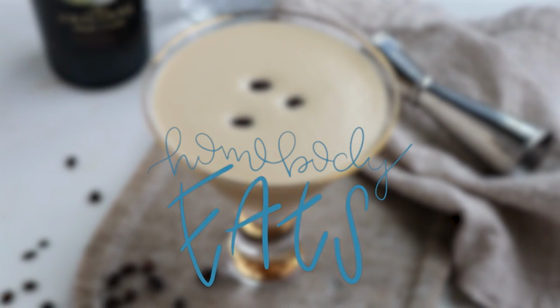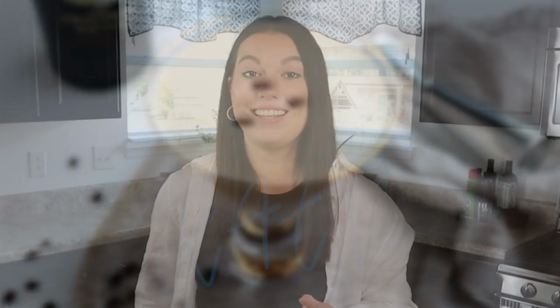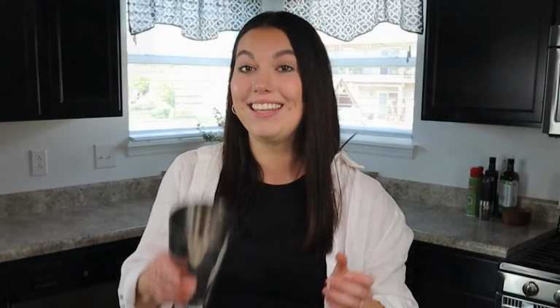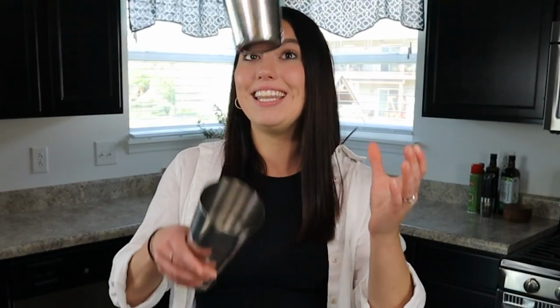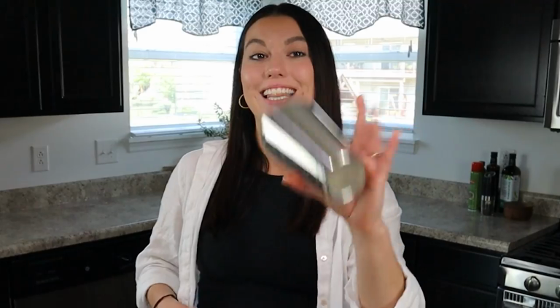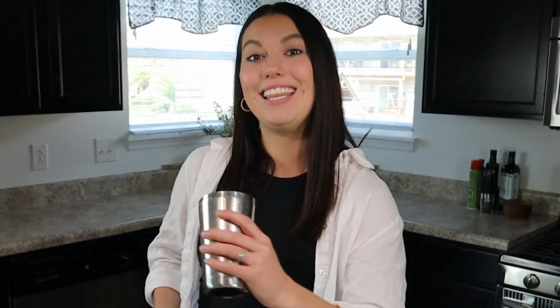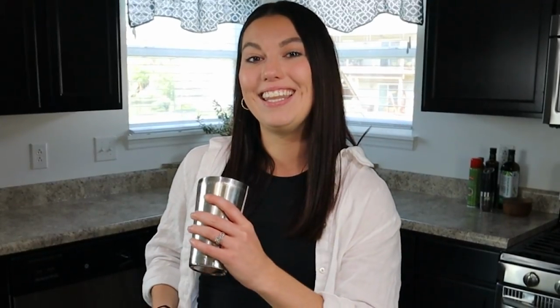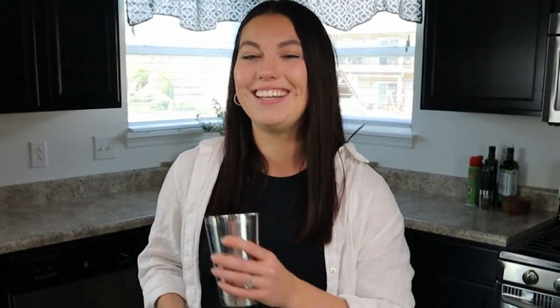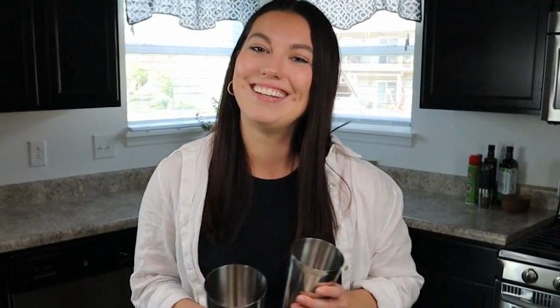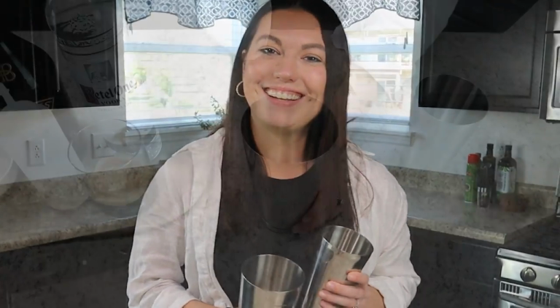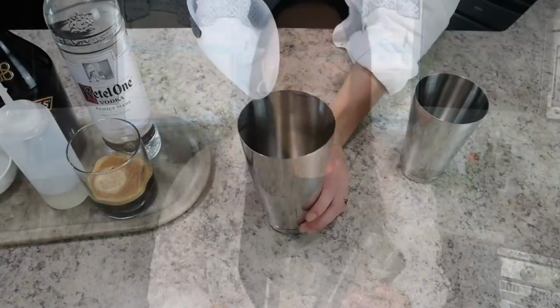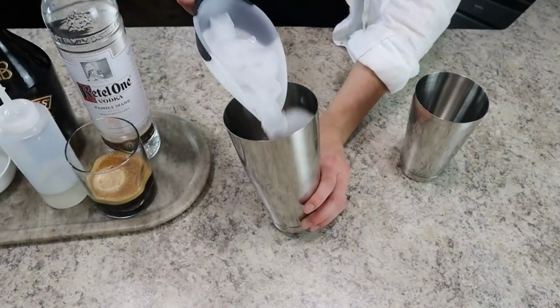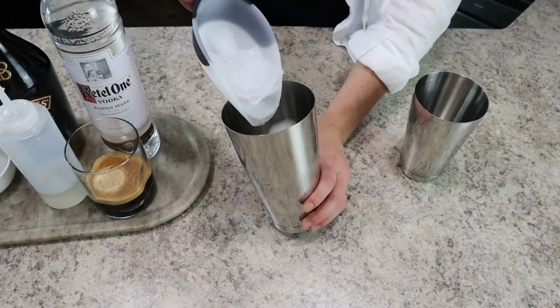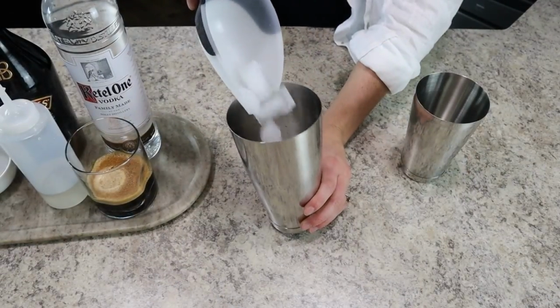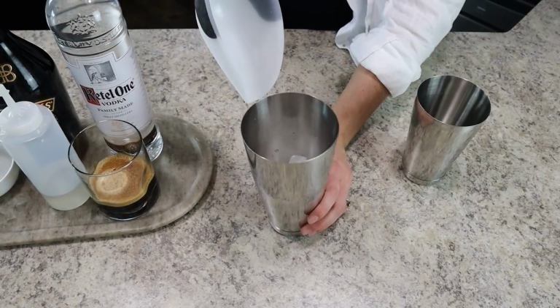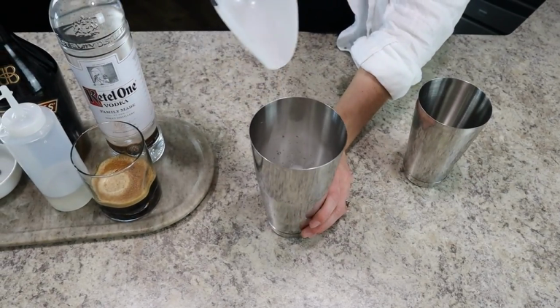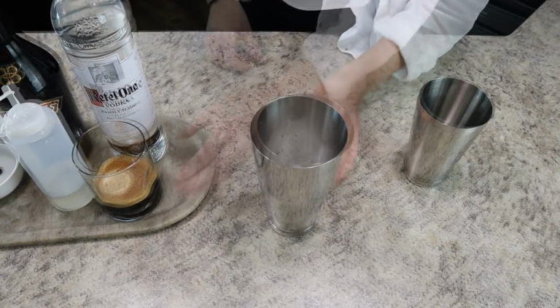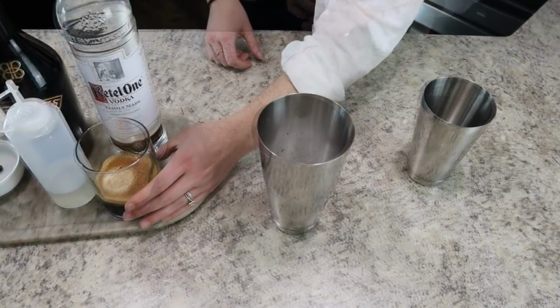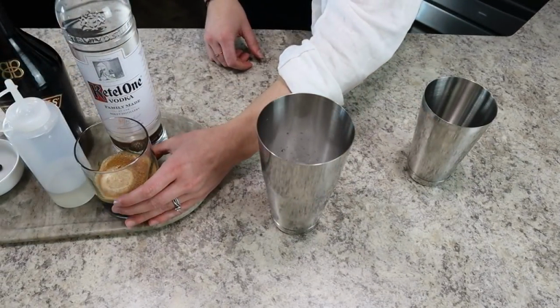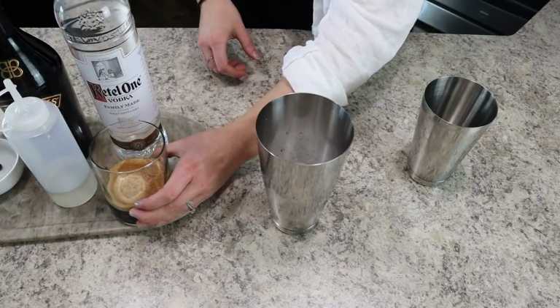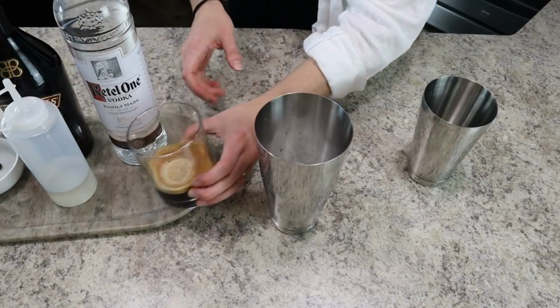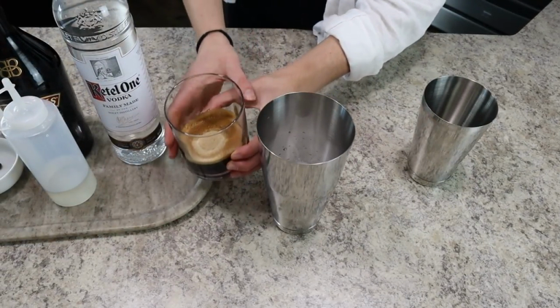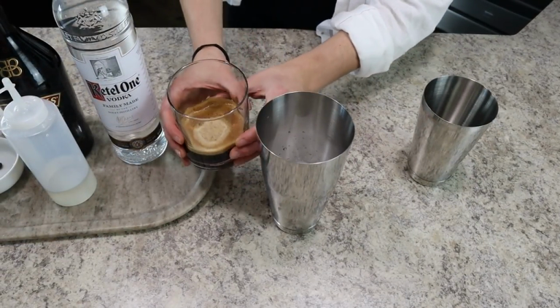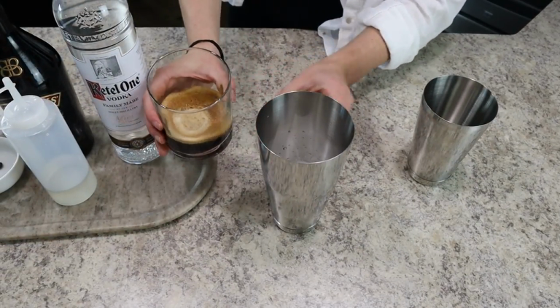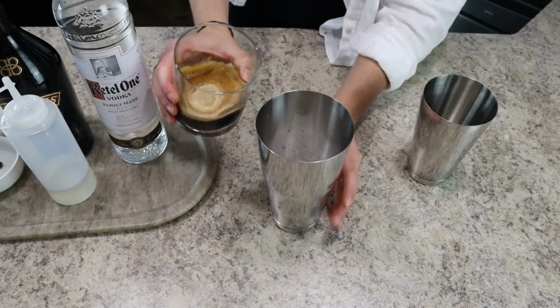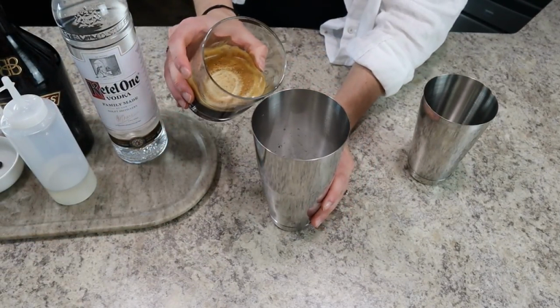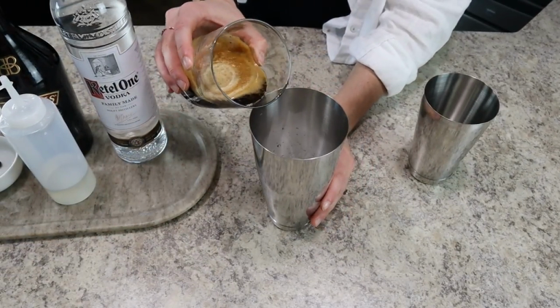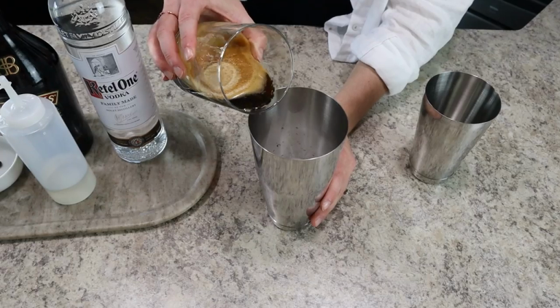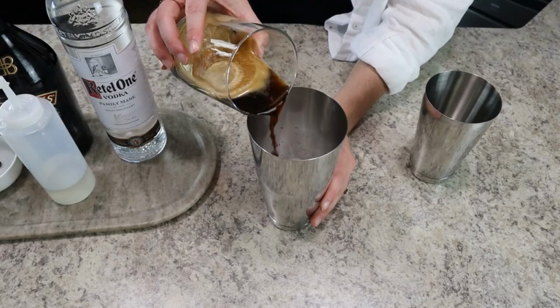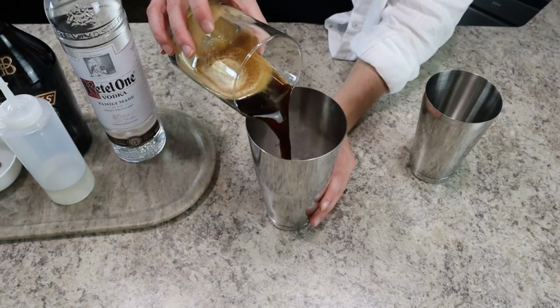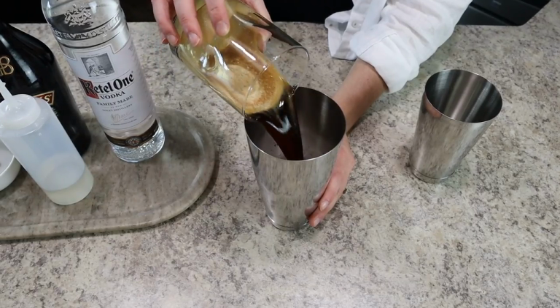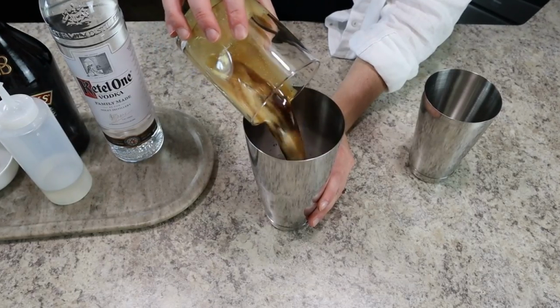To make this cocktail, first grab a shaker and fill it part way with ice. Then we're going to add two ounces of freshly brewed espresso.